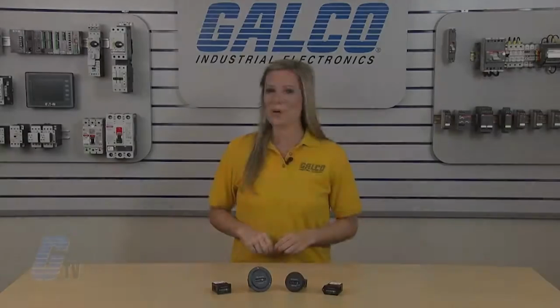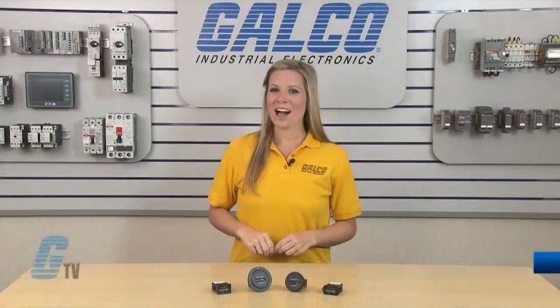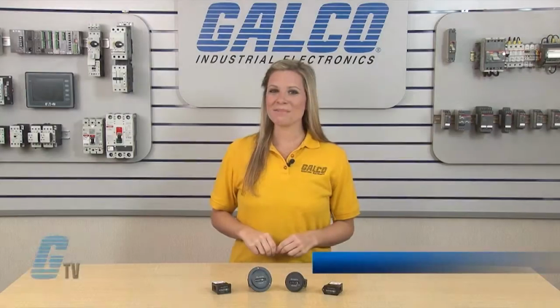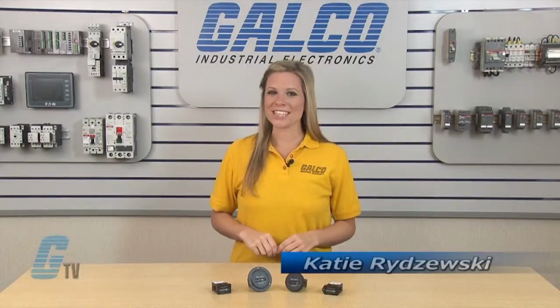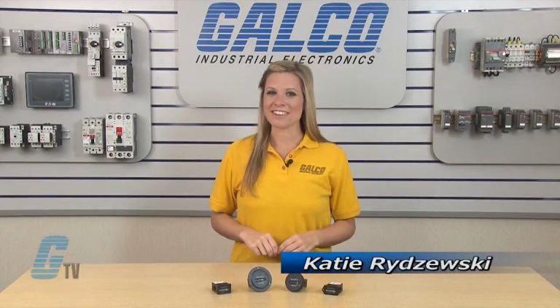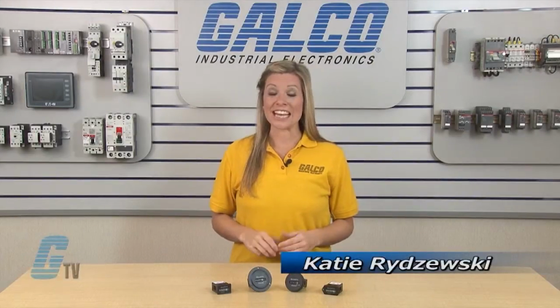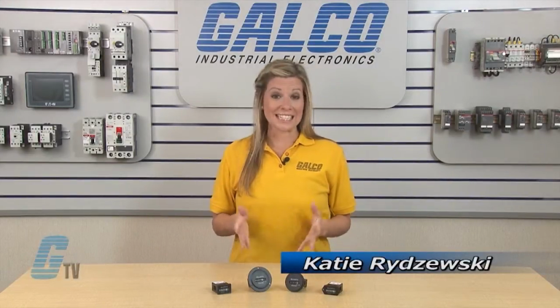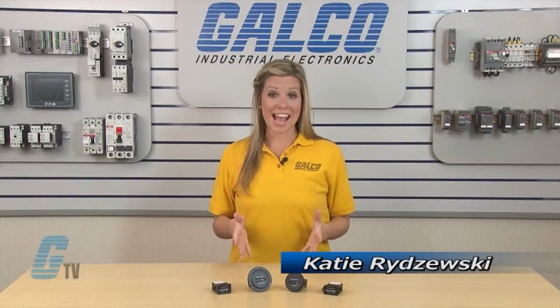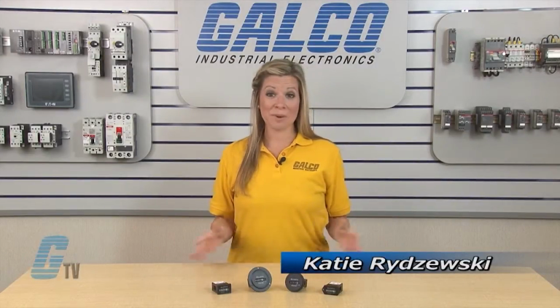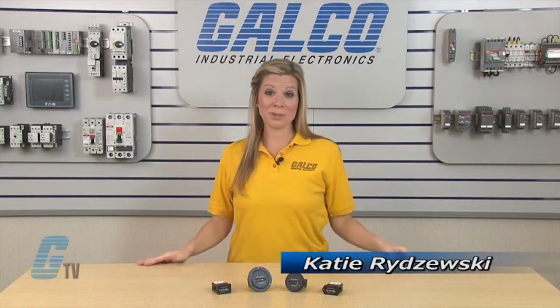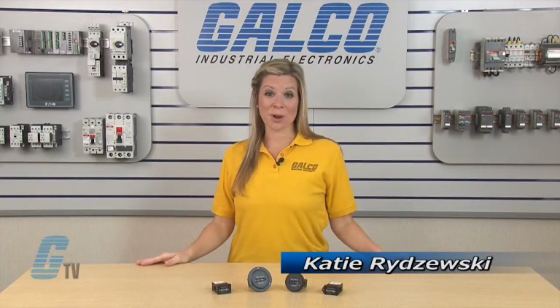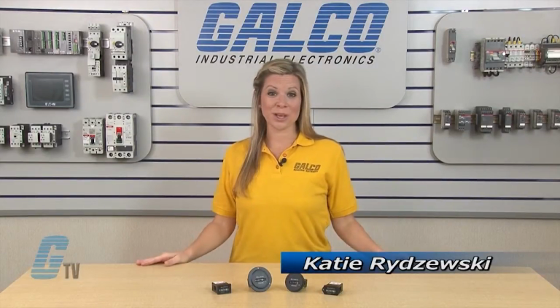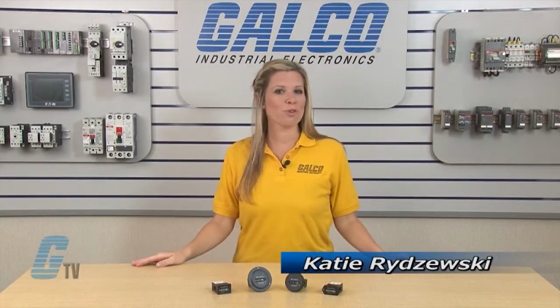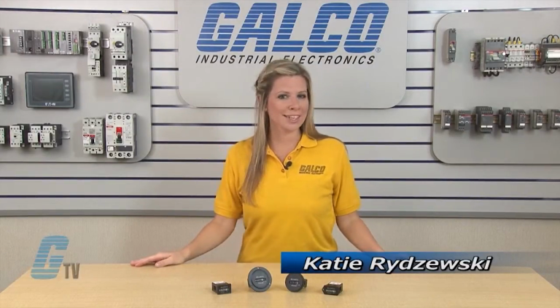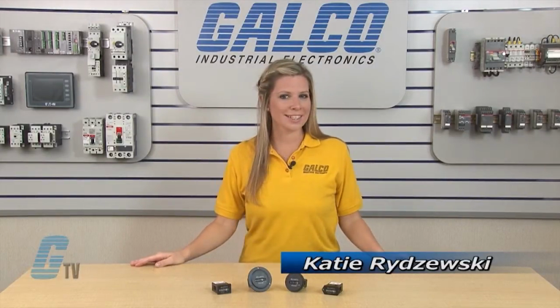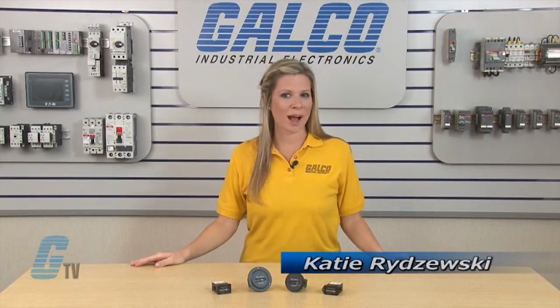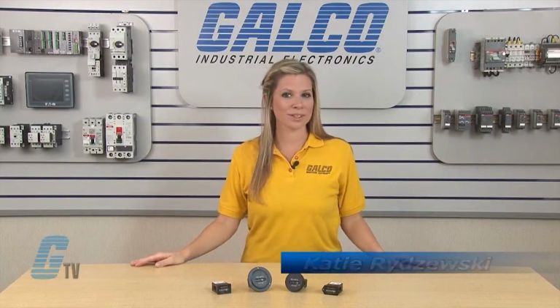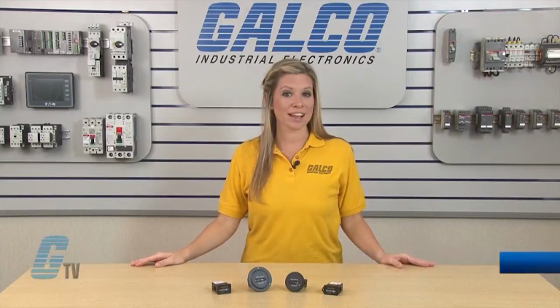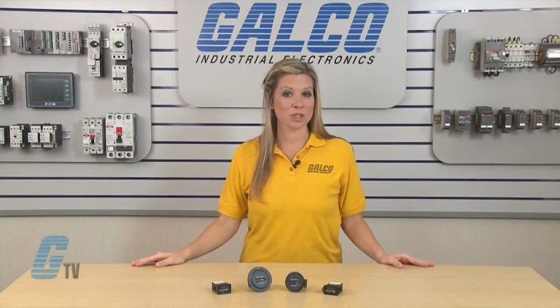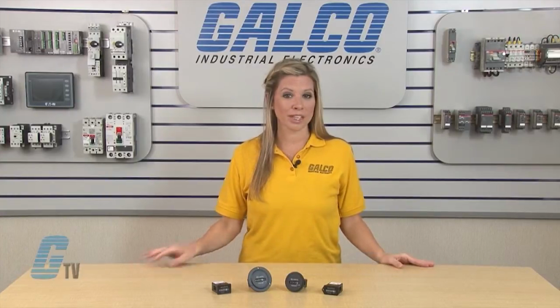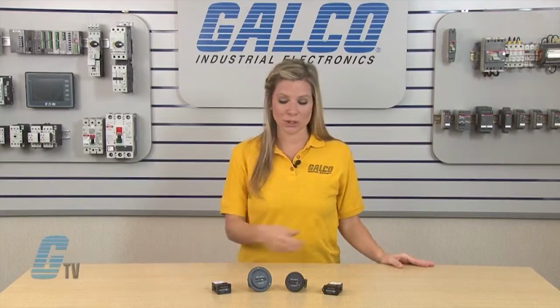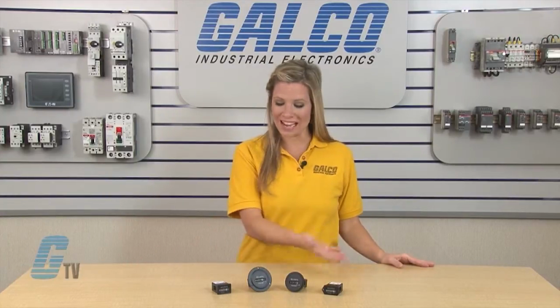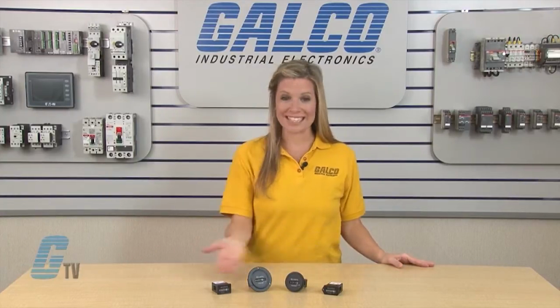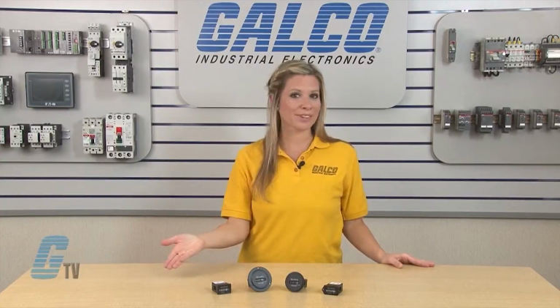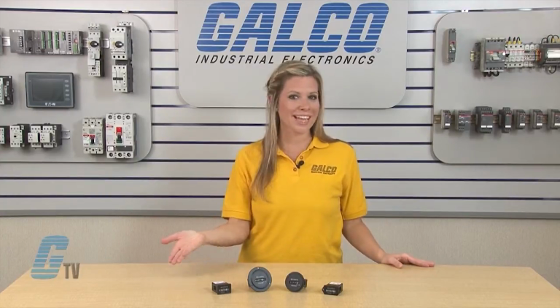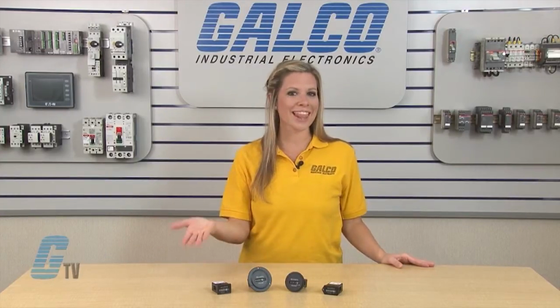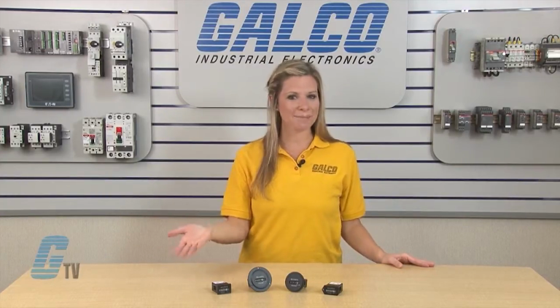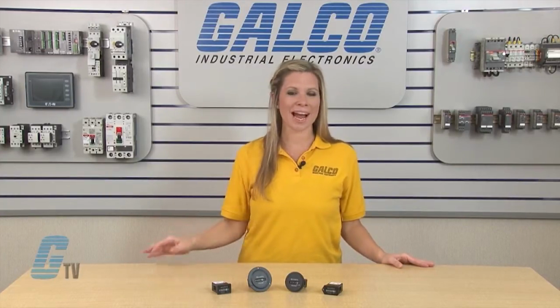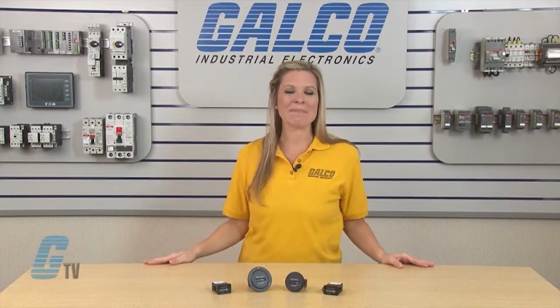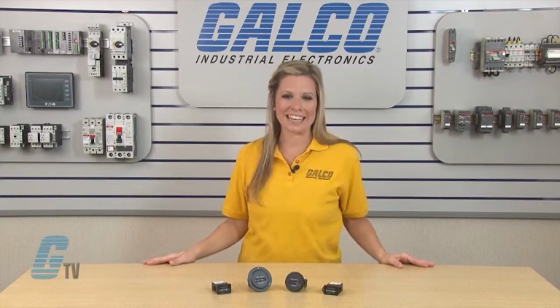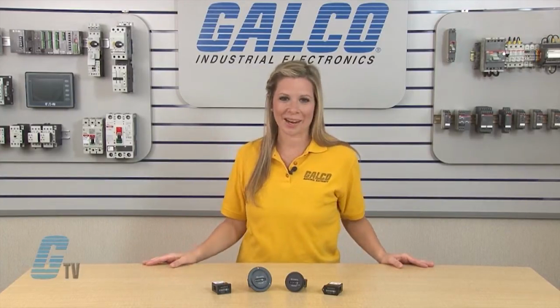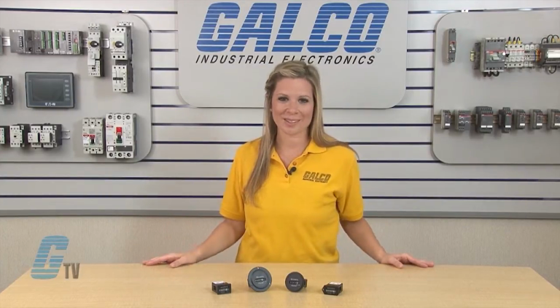Welcome to G-TV! Today I will be showing you Reddington Counter 722 Series Elapsed Time Indicators.